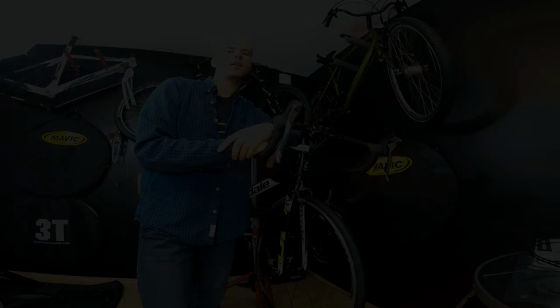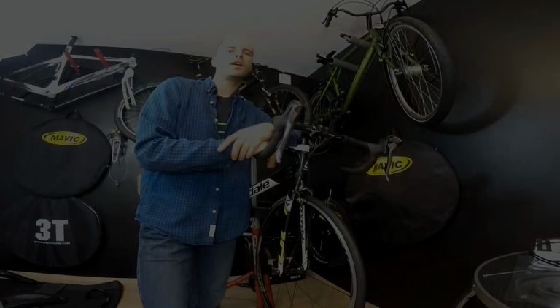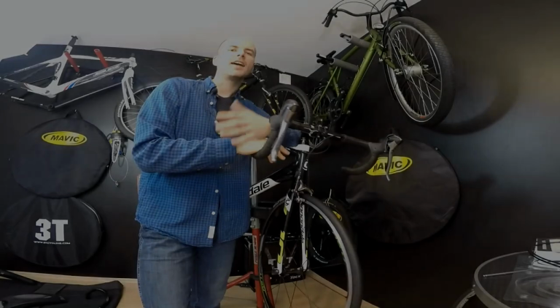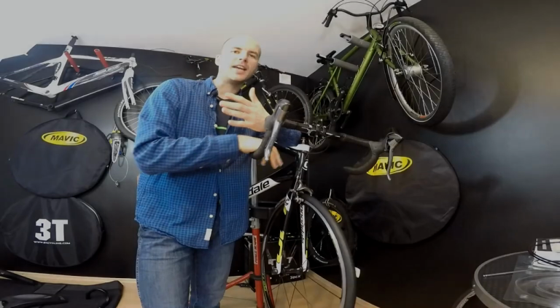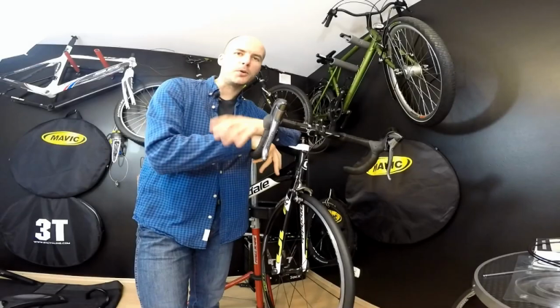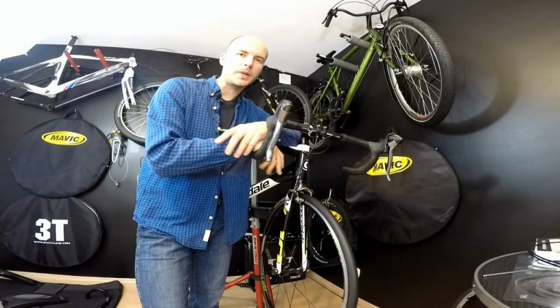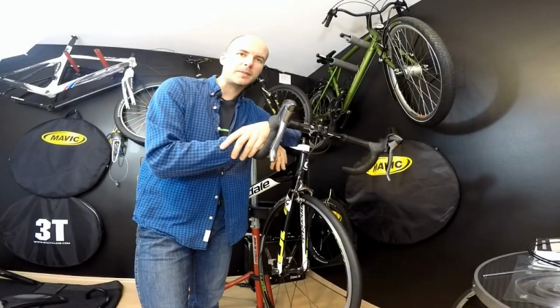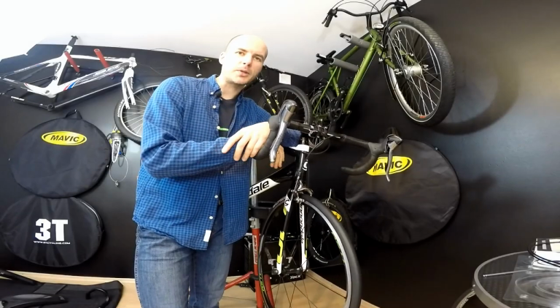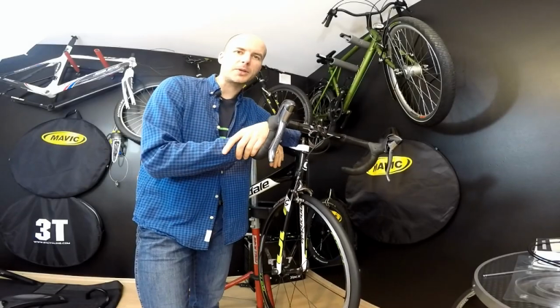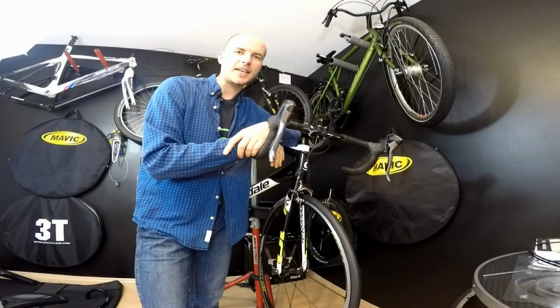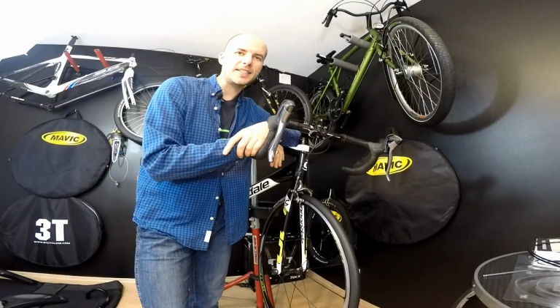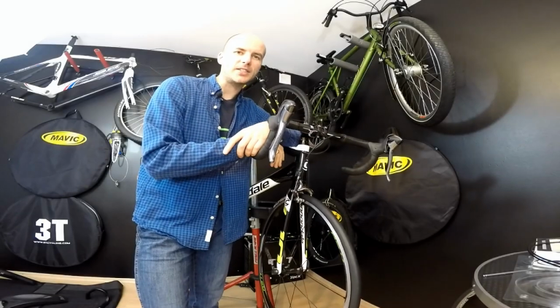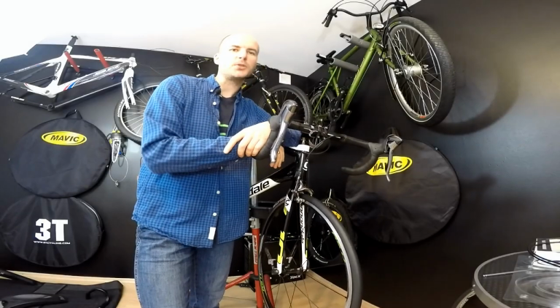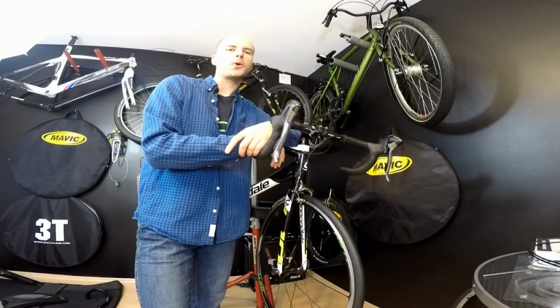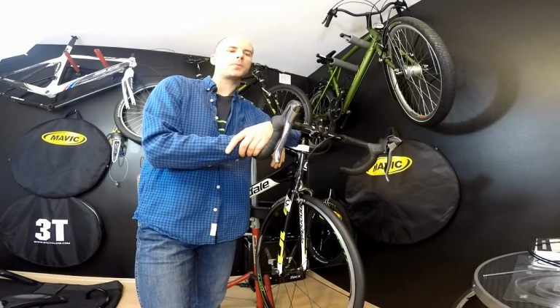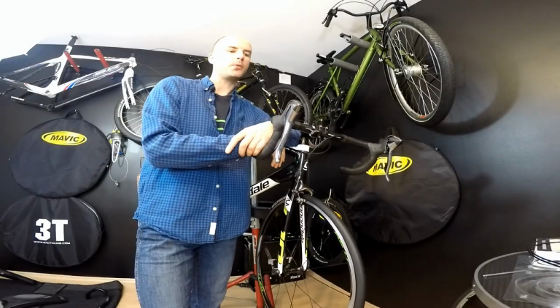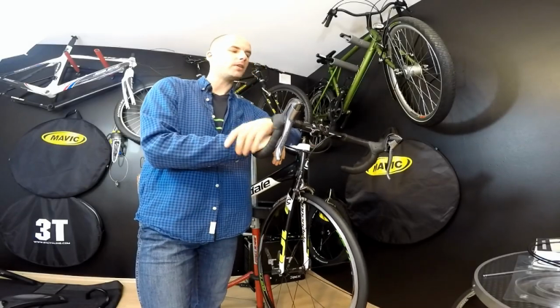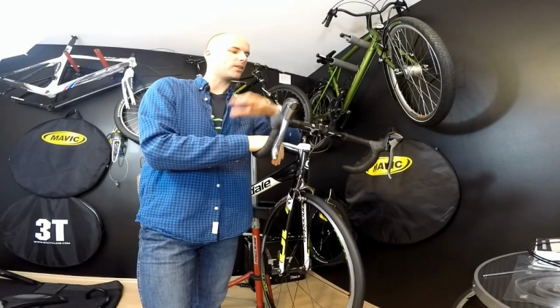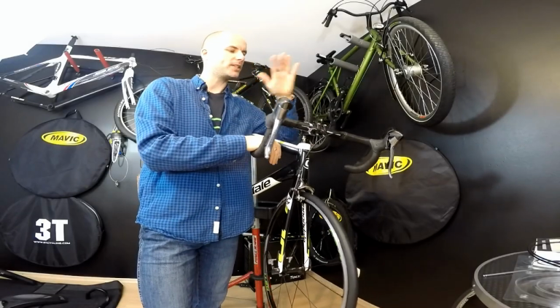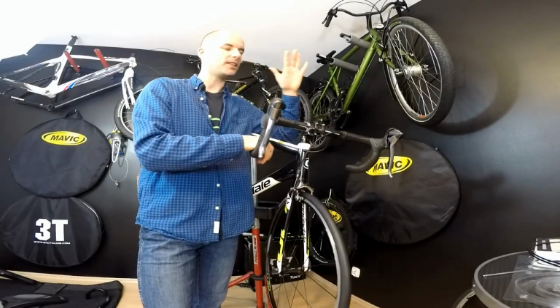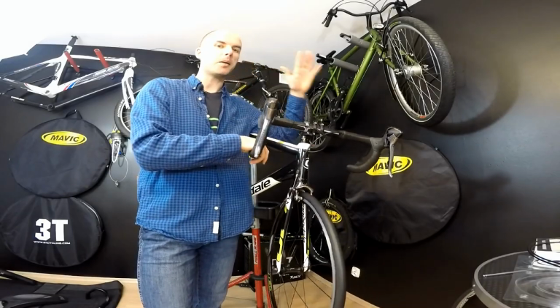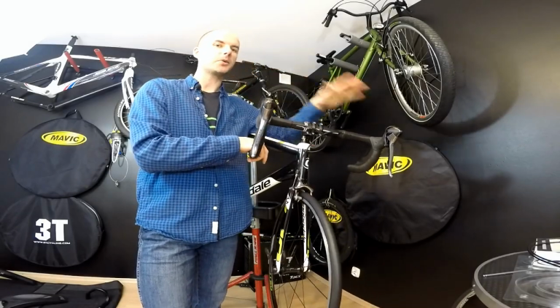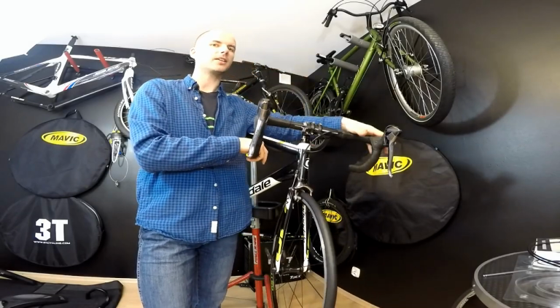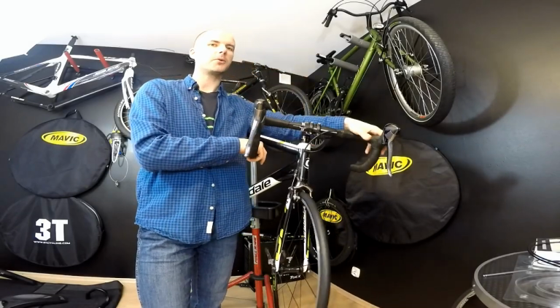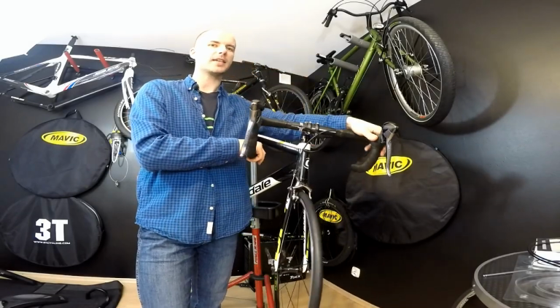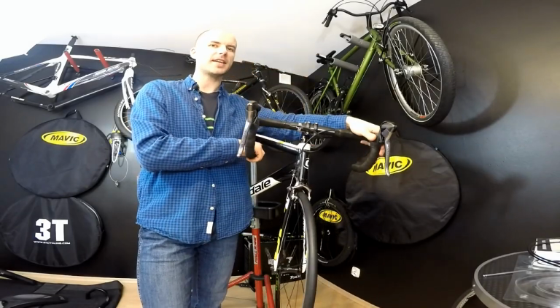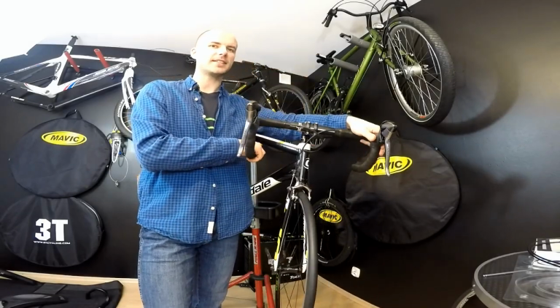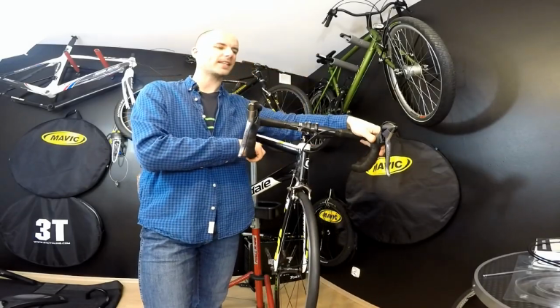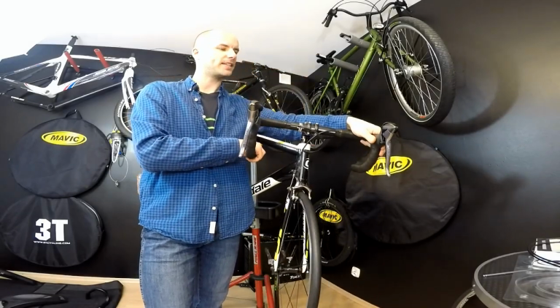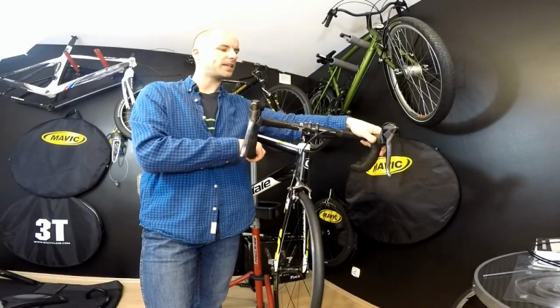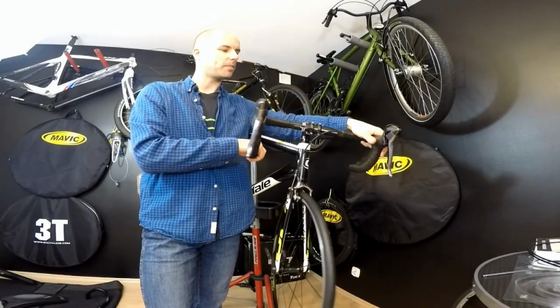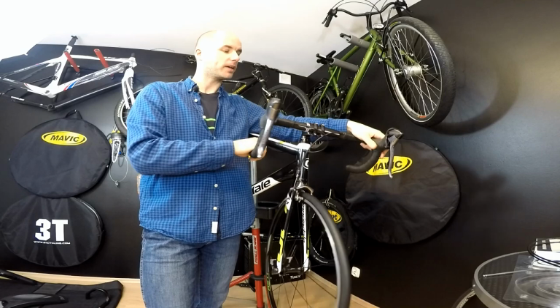Hello and welcome to our Cannondale studio. We are still upgrading our Cannondale Cat 10 bike.